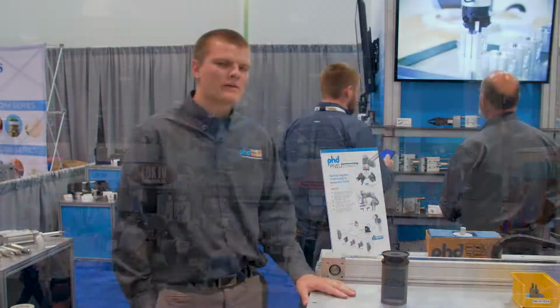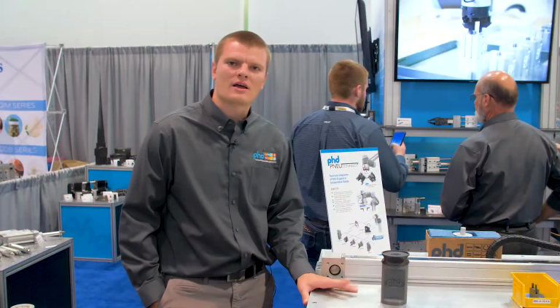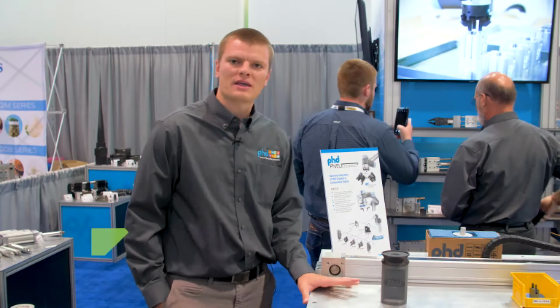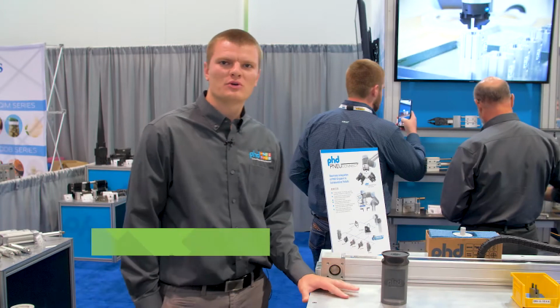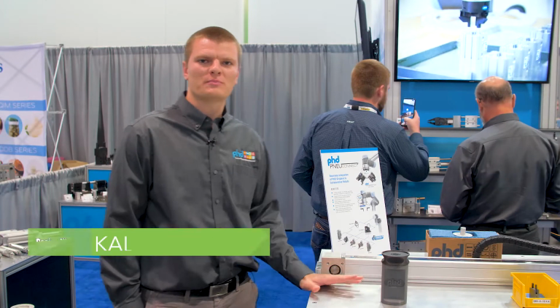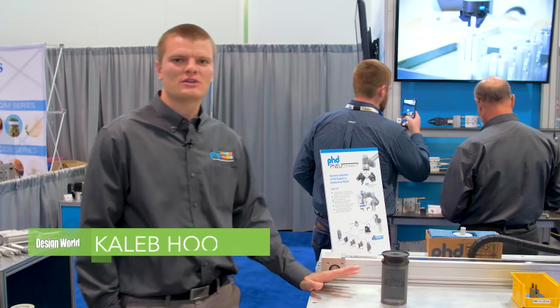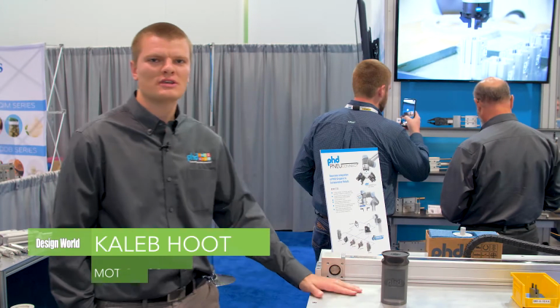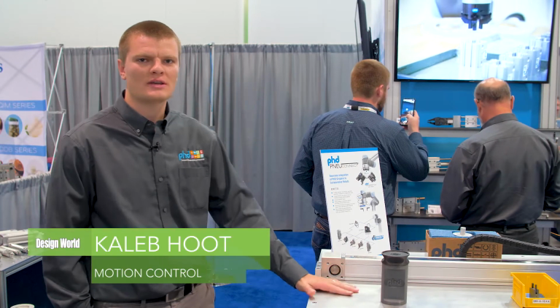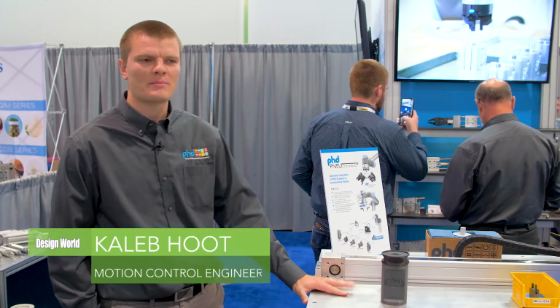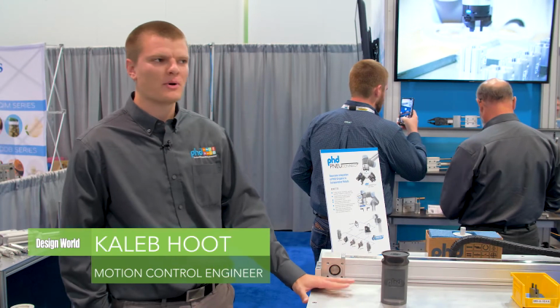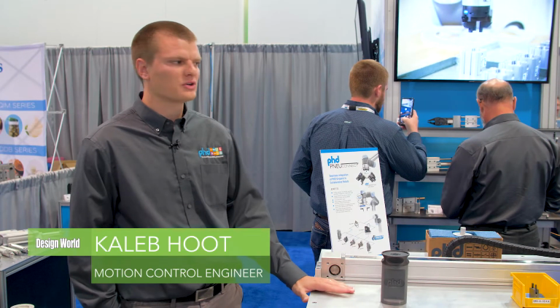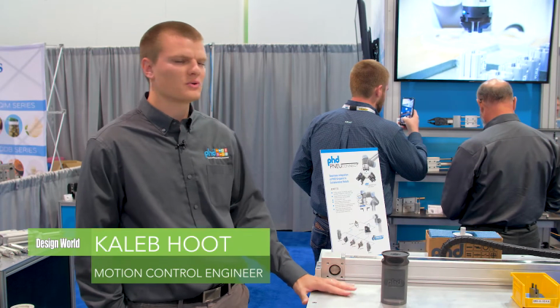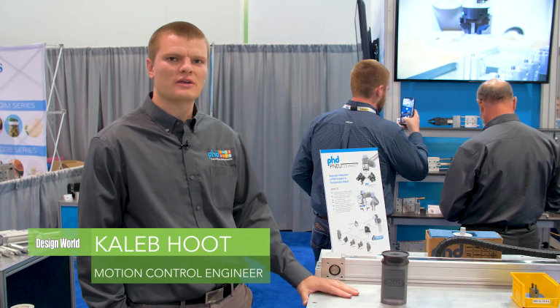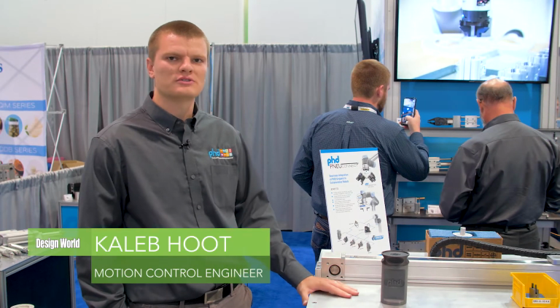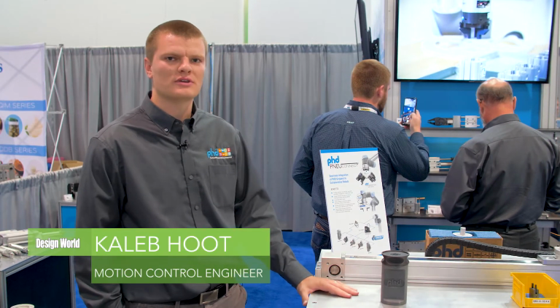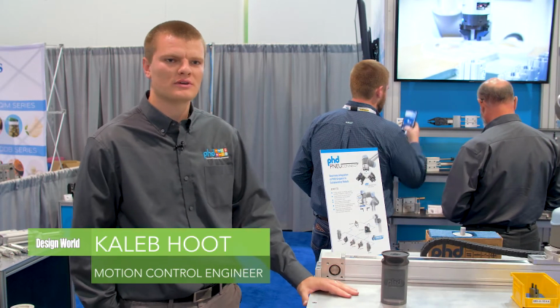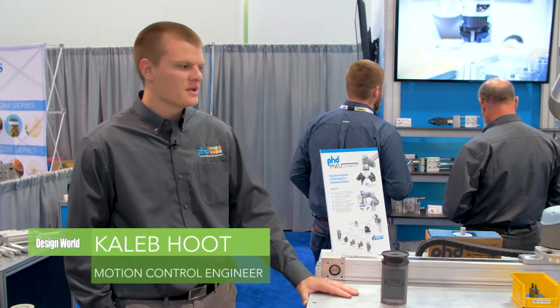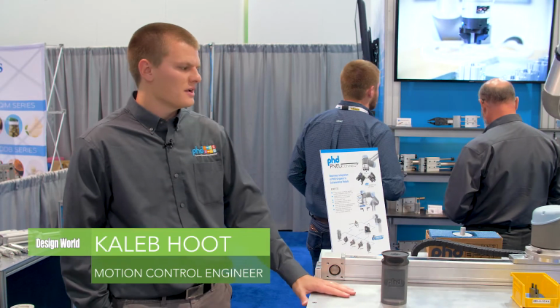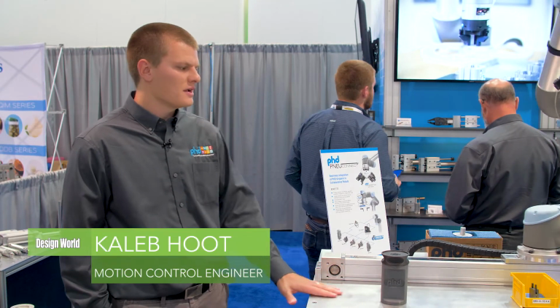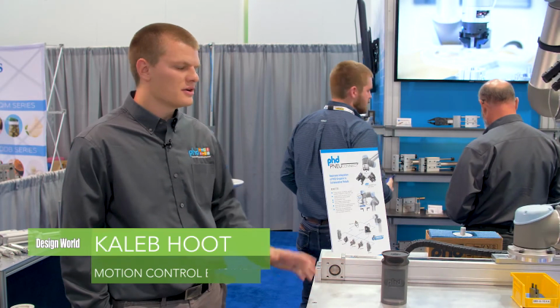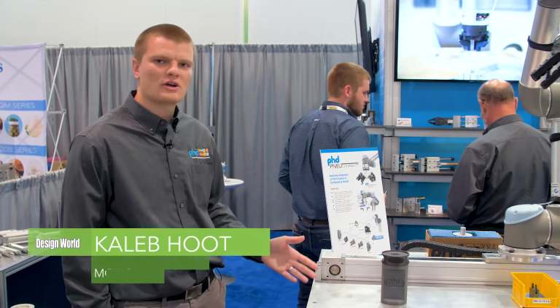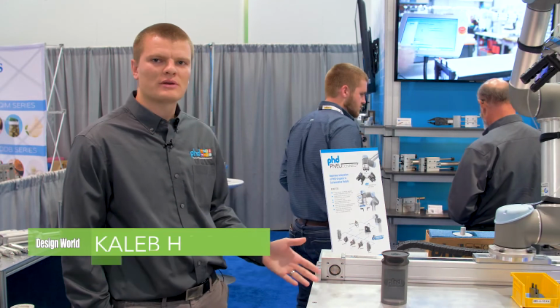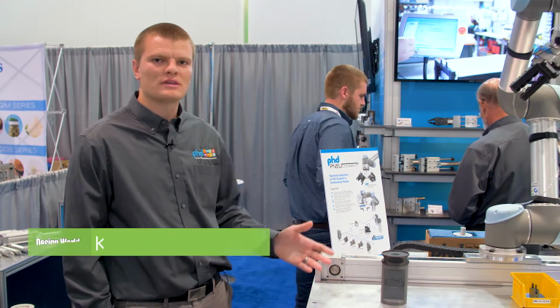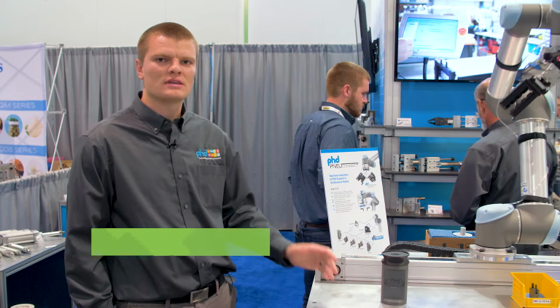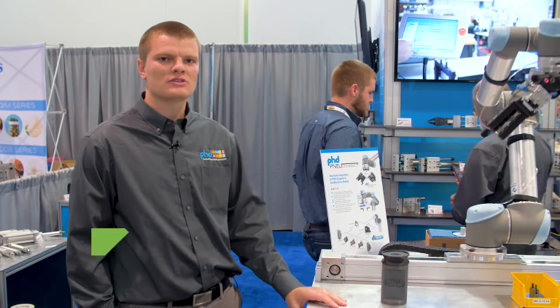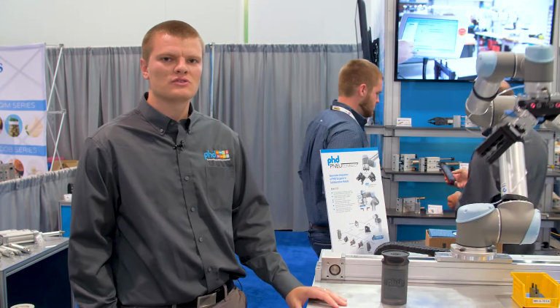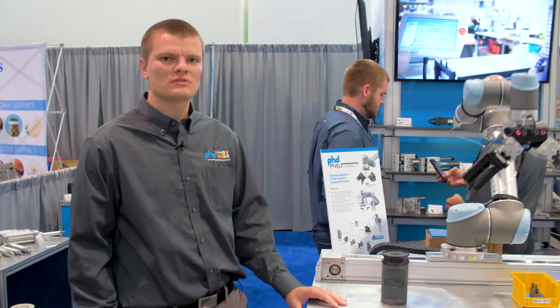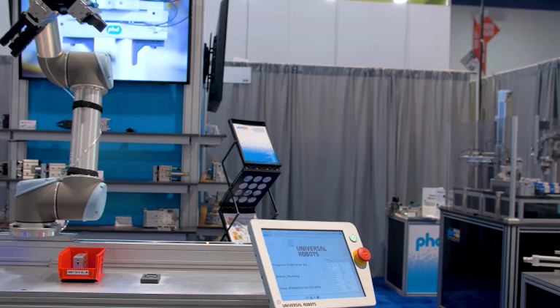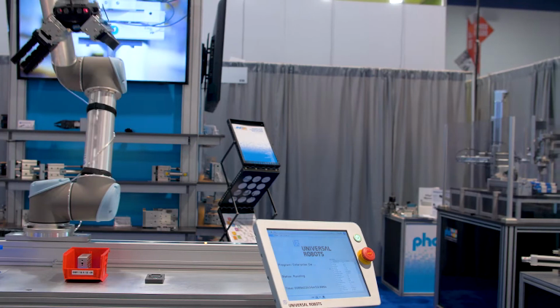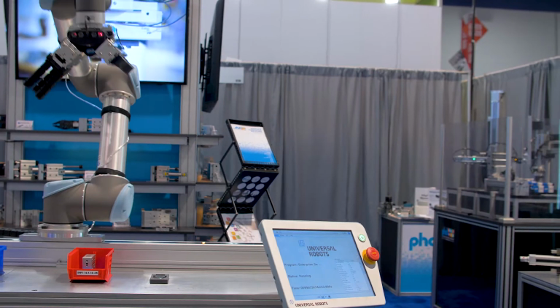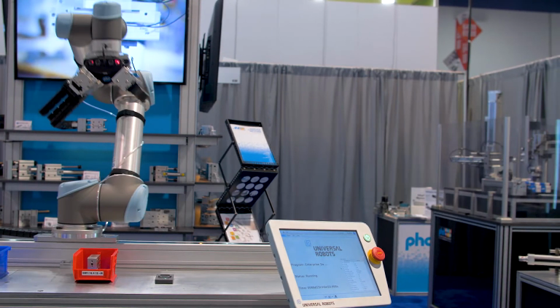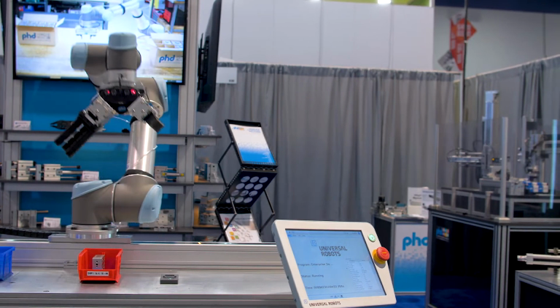I'm Caleb Hoot with PhD. I'm a motion control sales engineer and here to talk about the ESU 7th axis base slide.